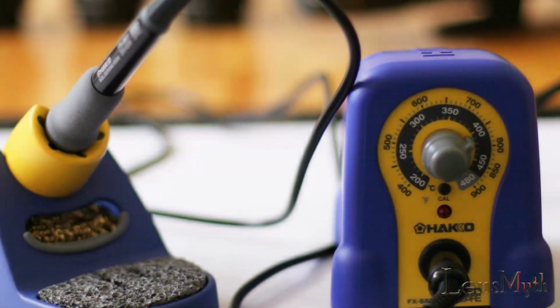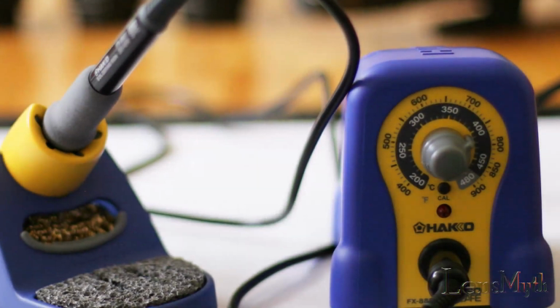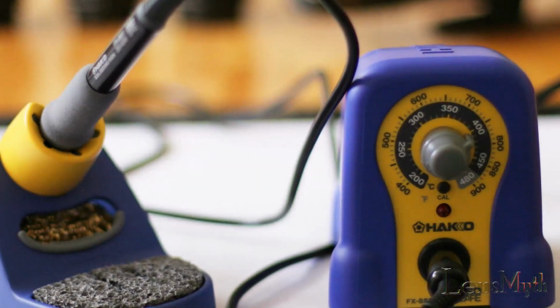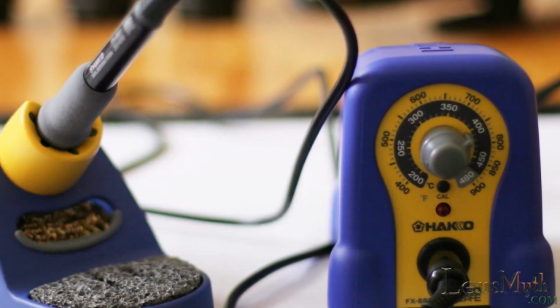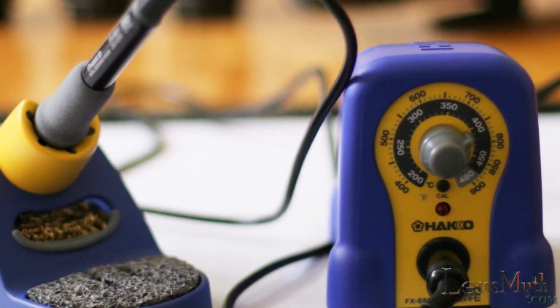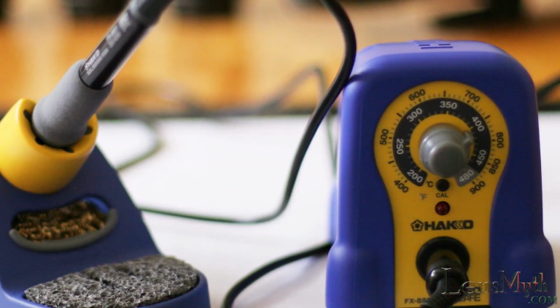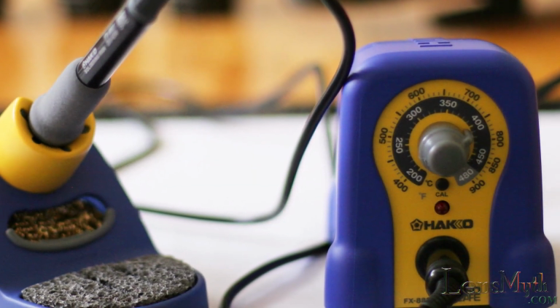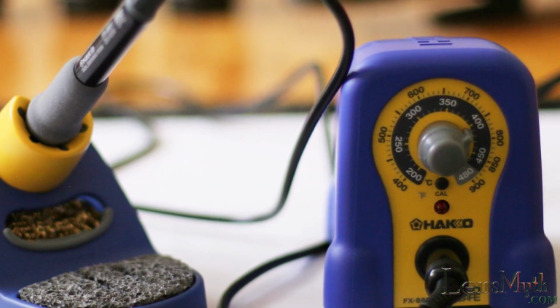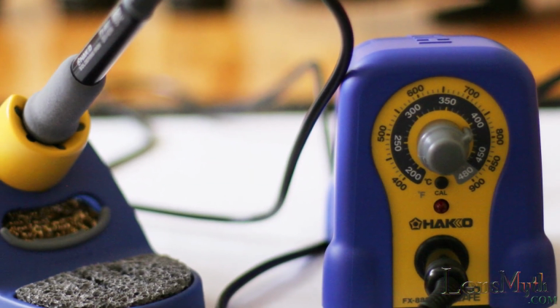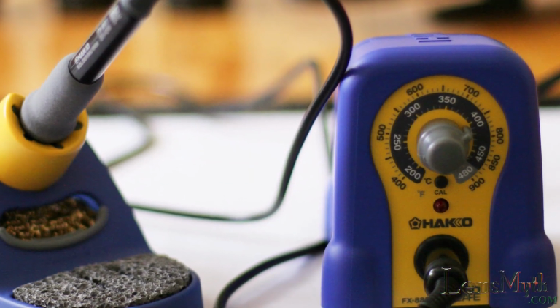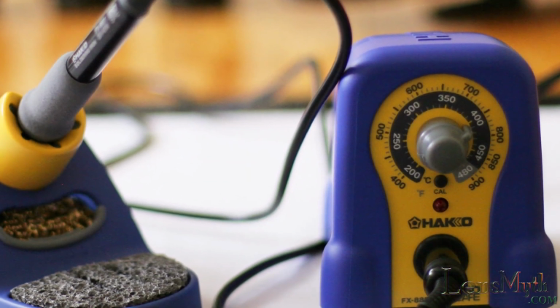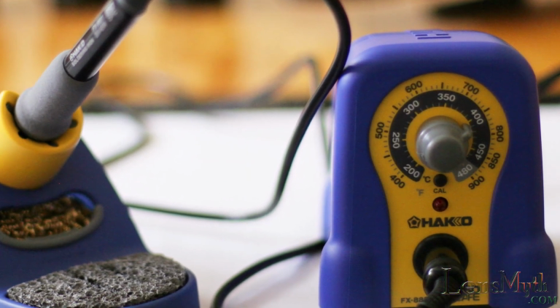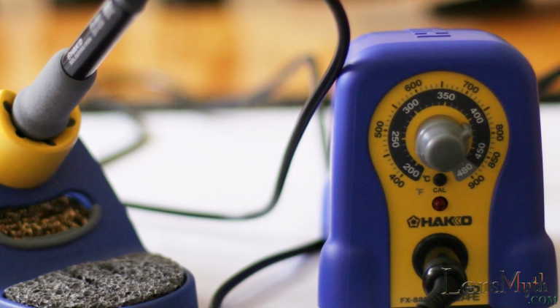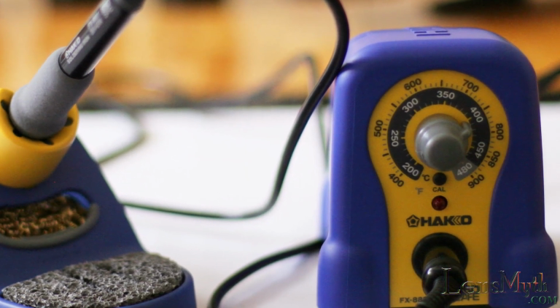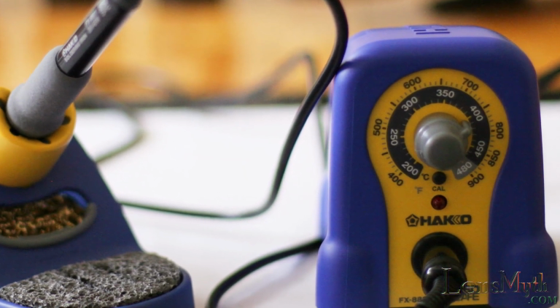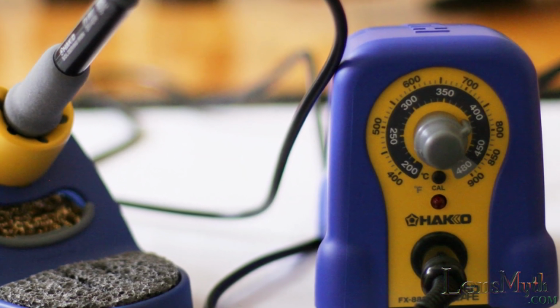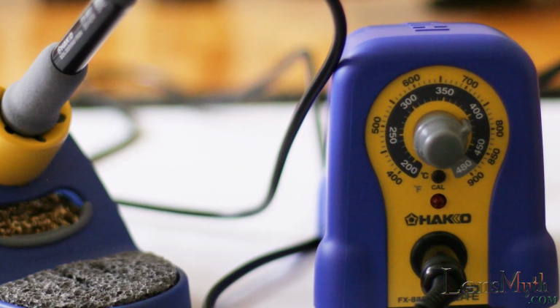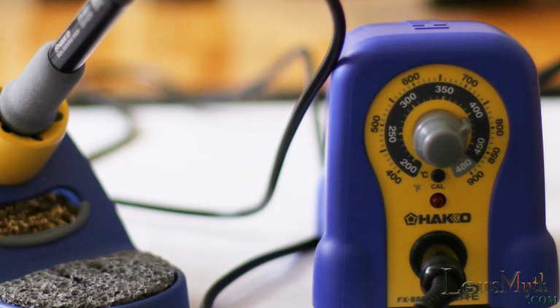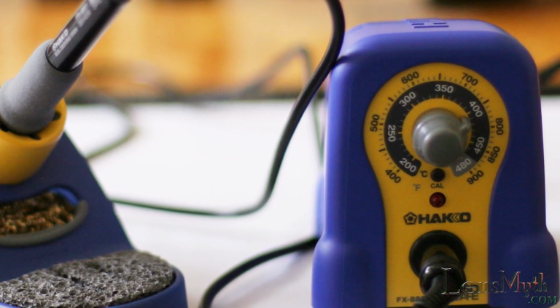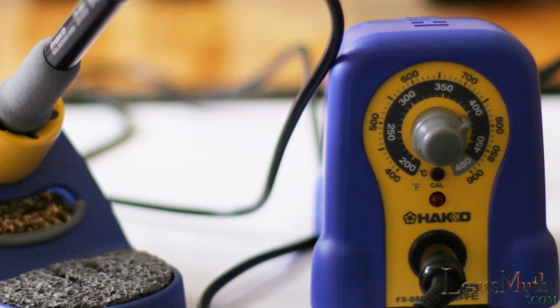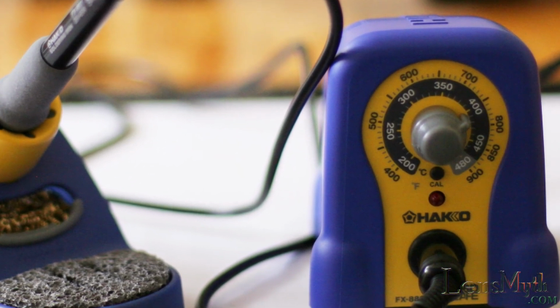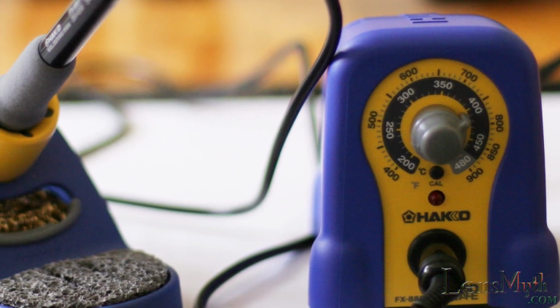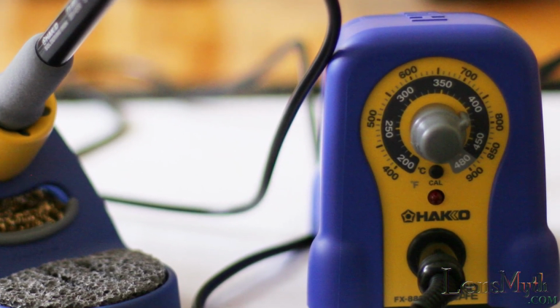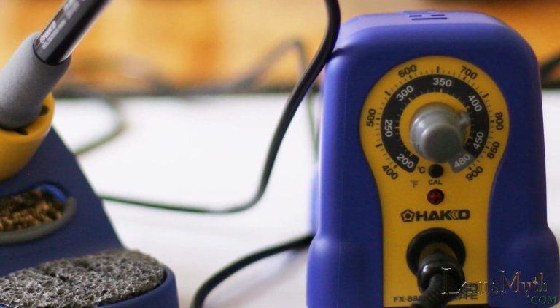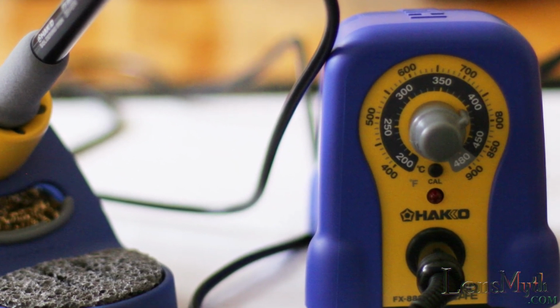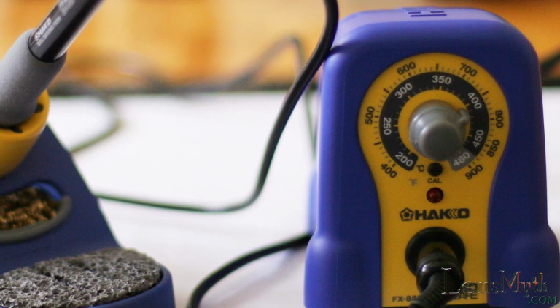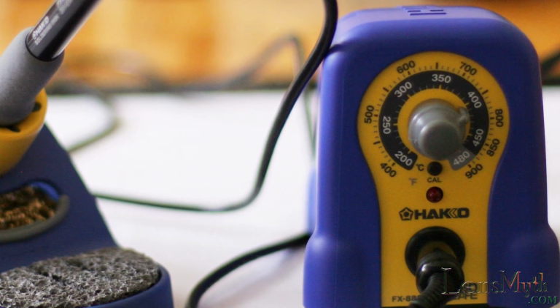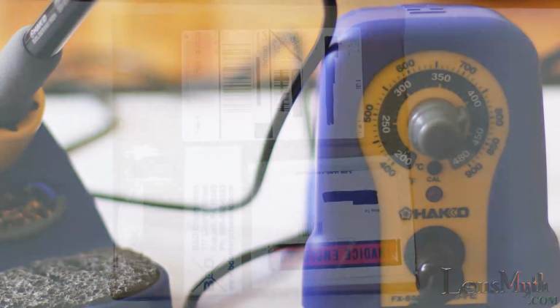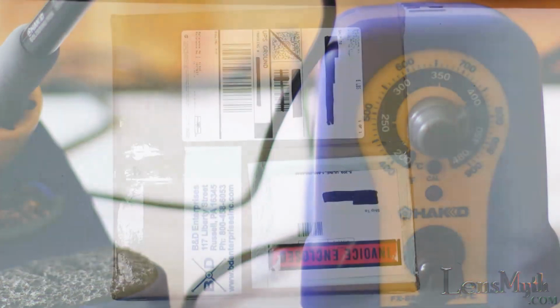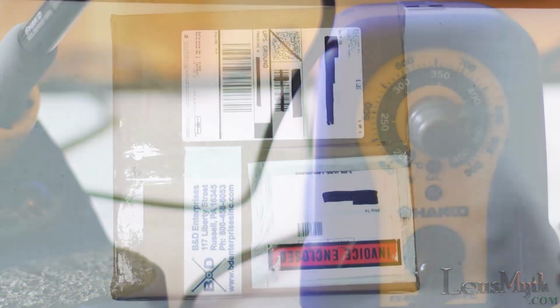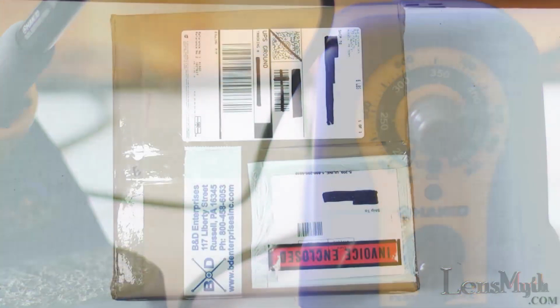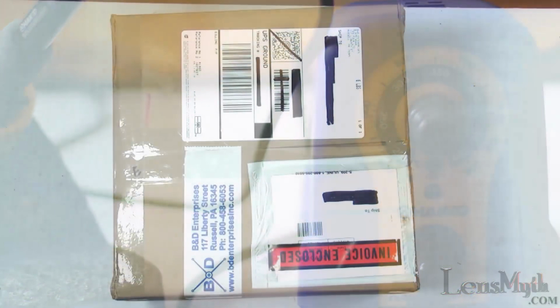Today I received my Hakko FX-888 and I'll show what comes in the box, how to set it up, and do a test solder.